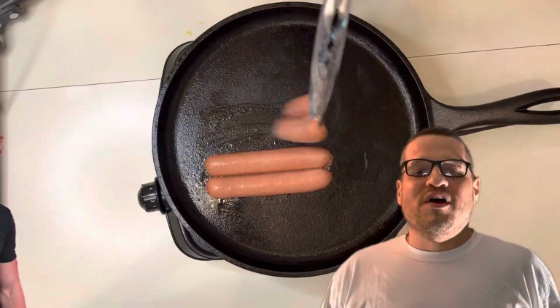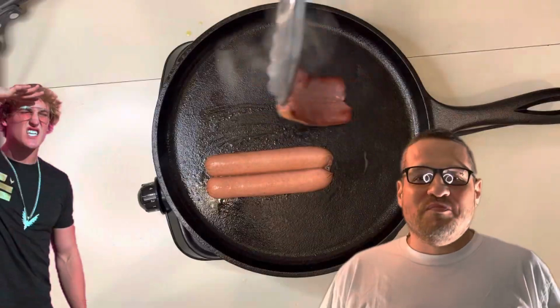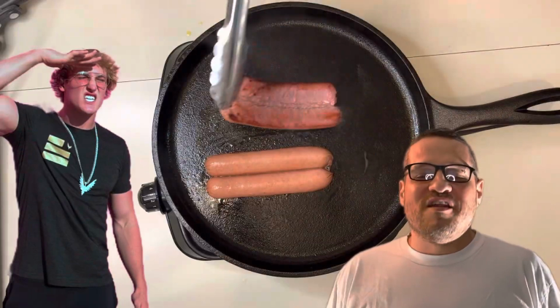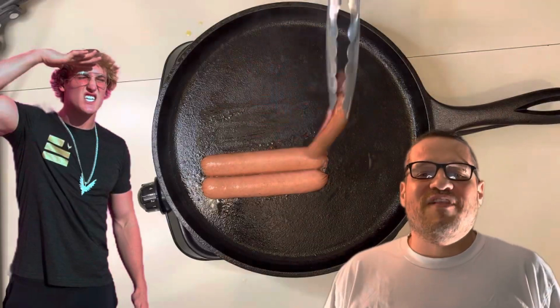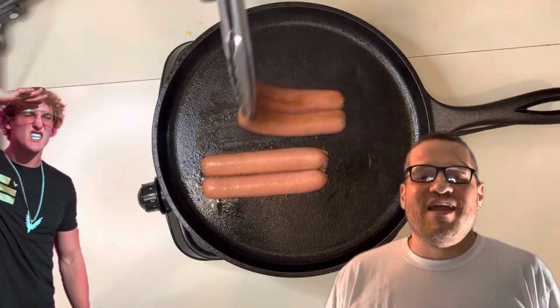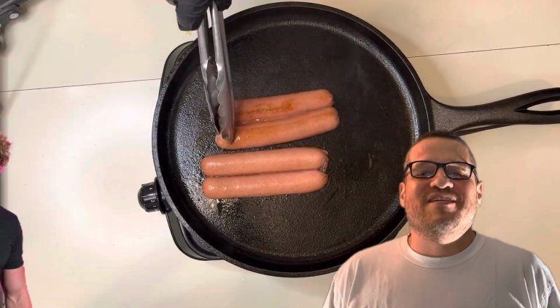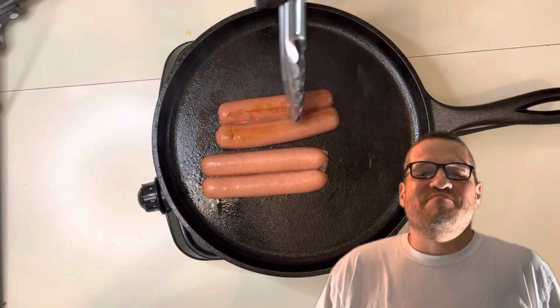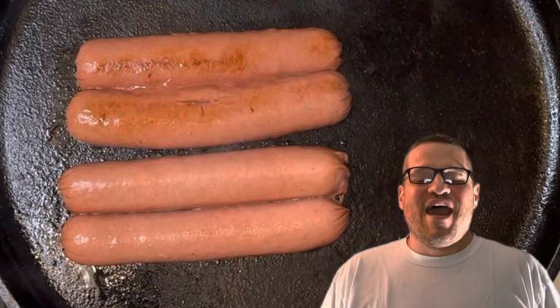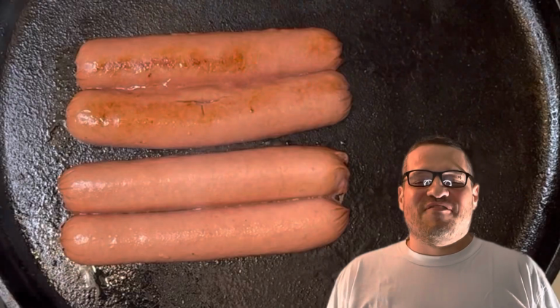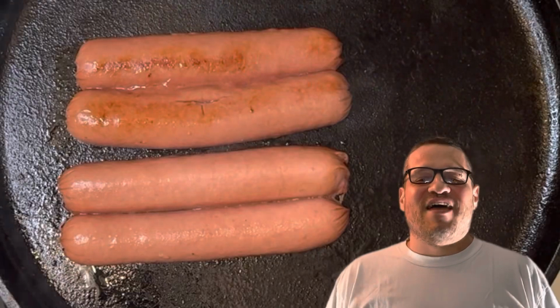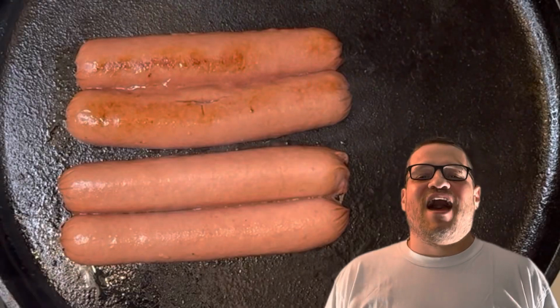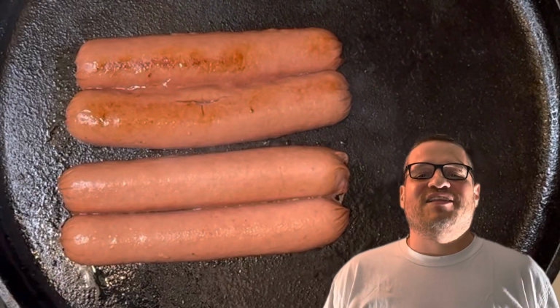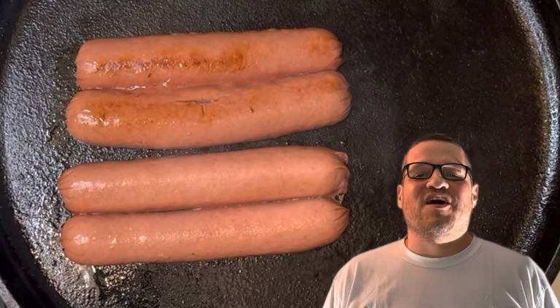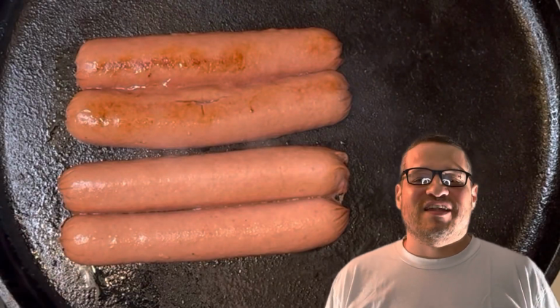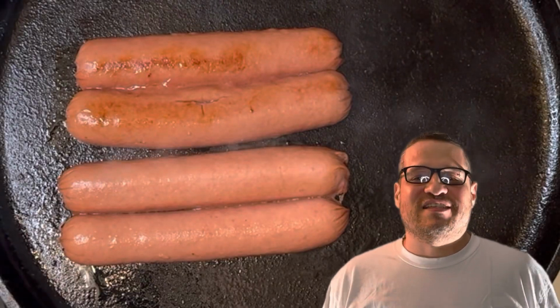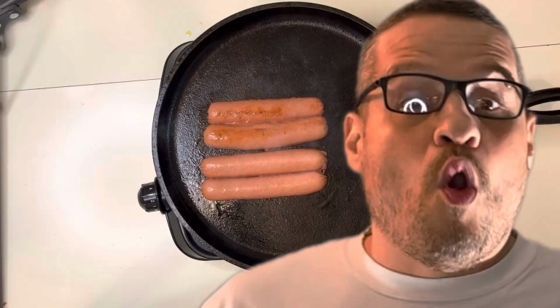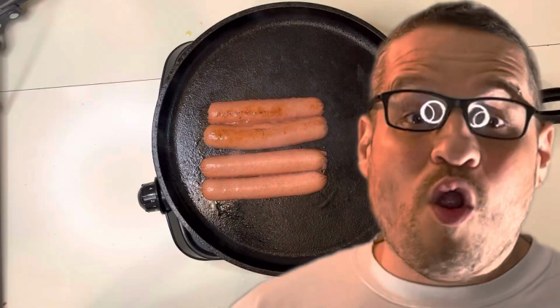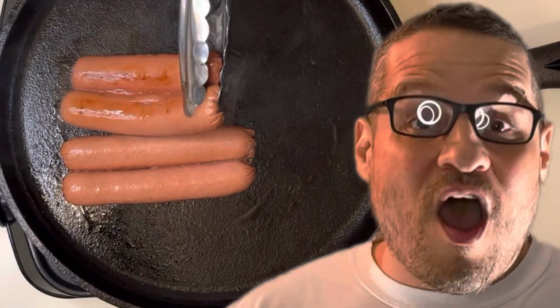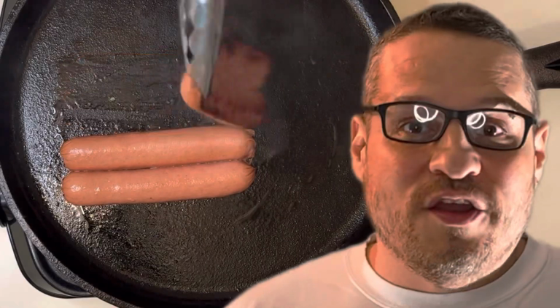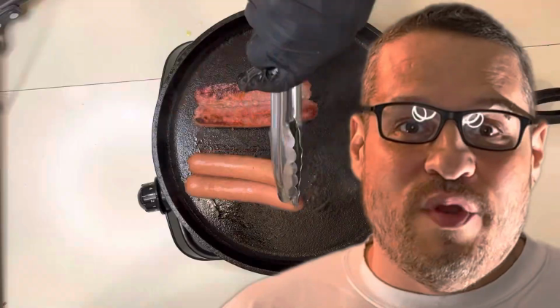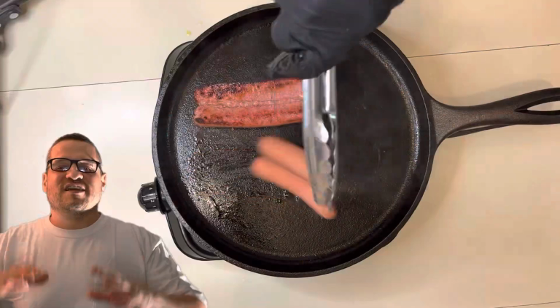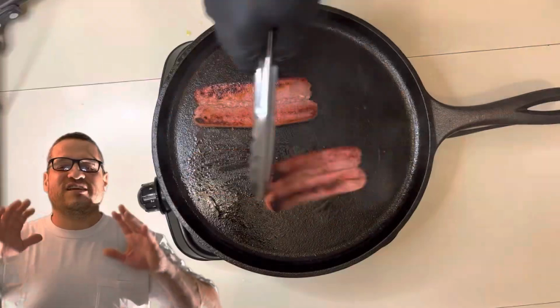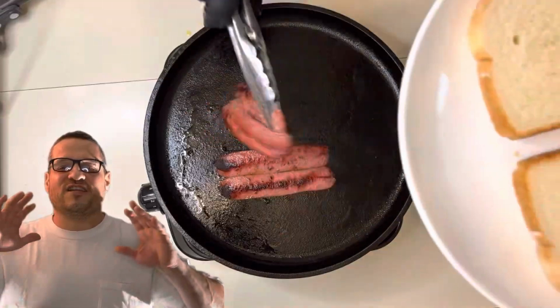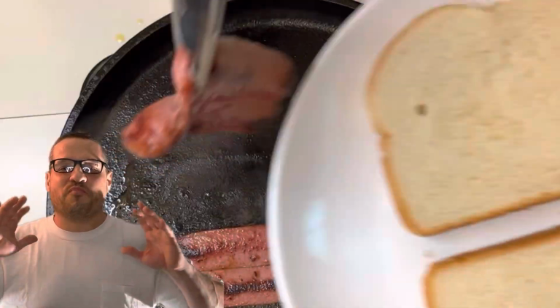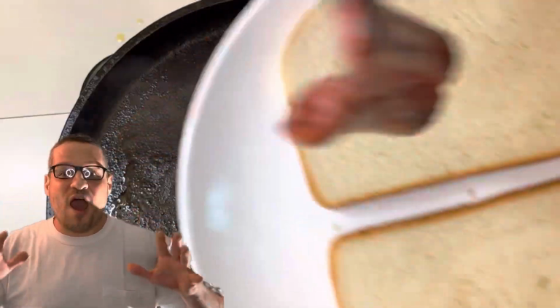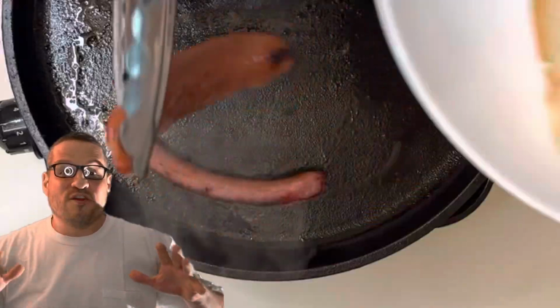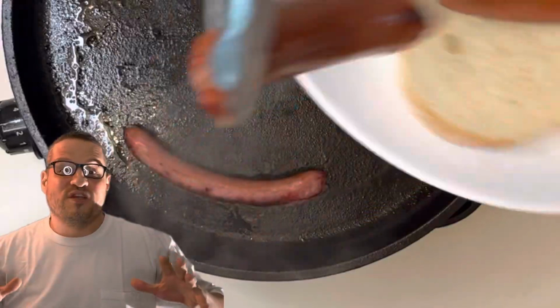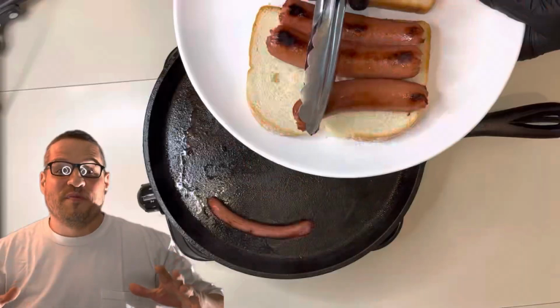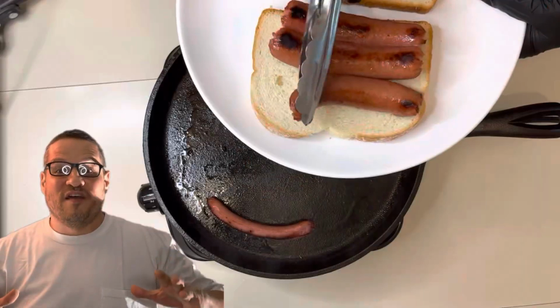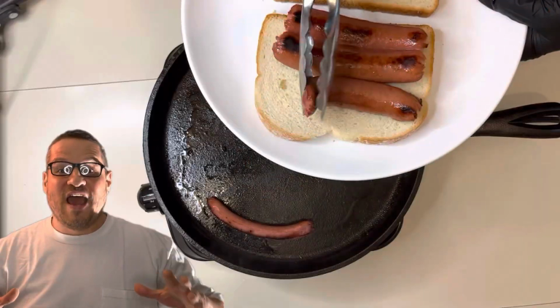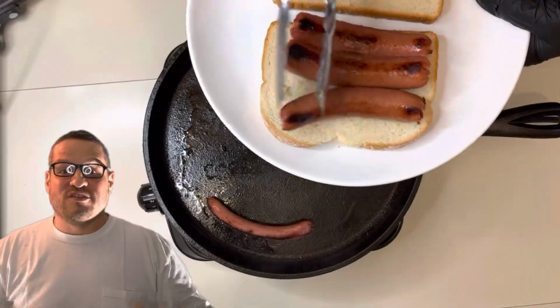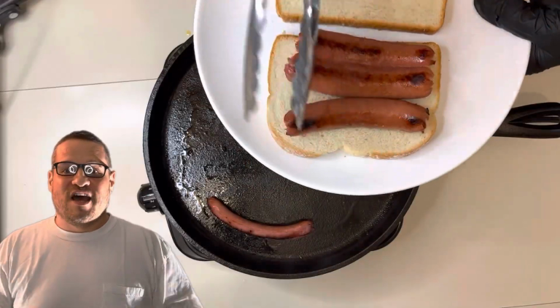Once butterflied, you can pan fry the hot dog in a skillet or on a griddle until it's brown and crispy on the outside.